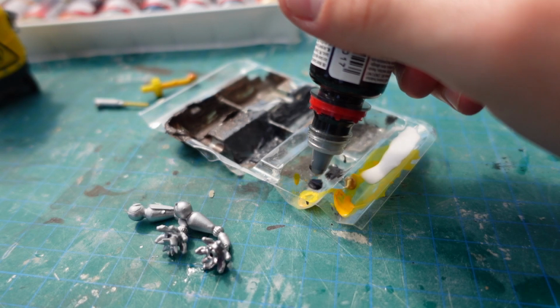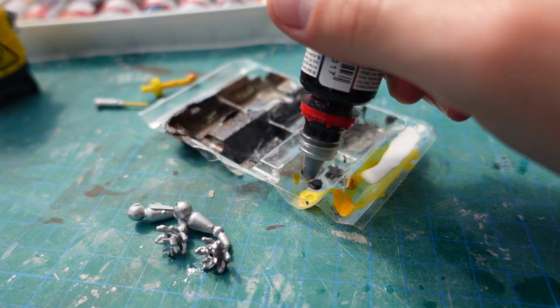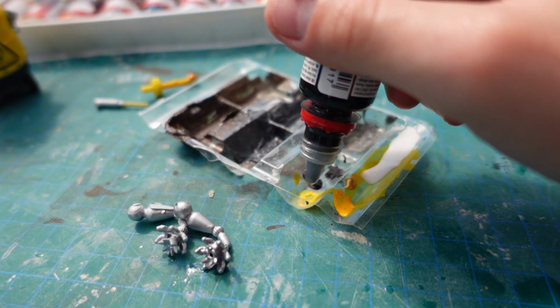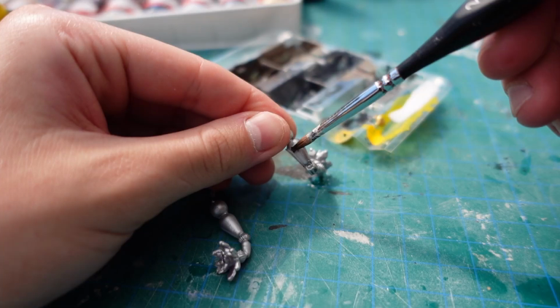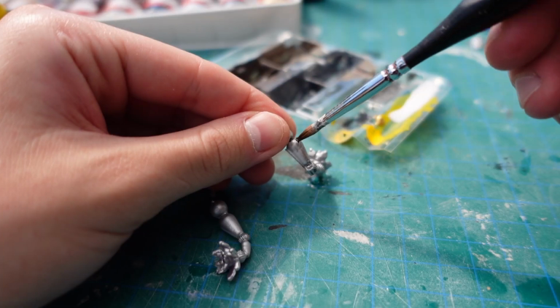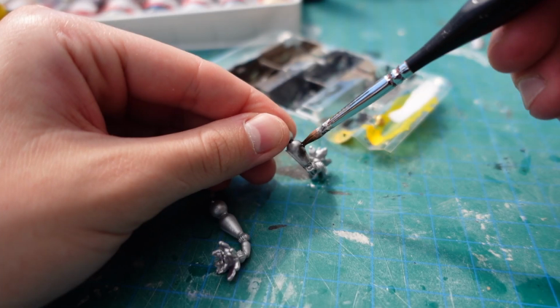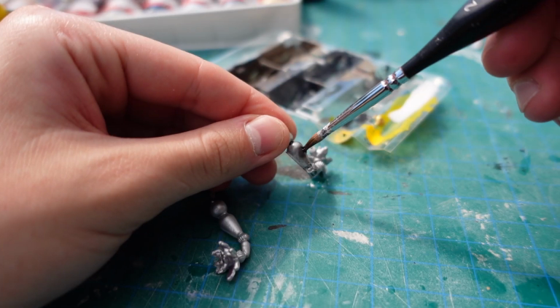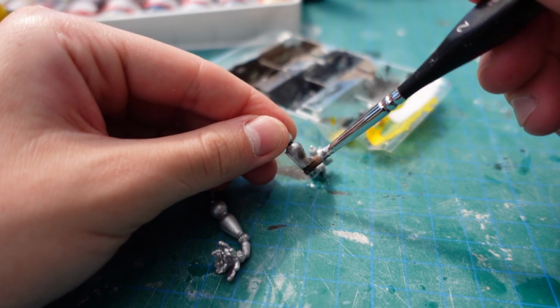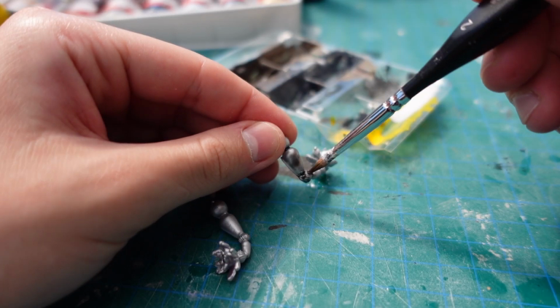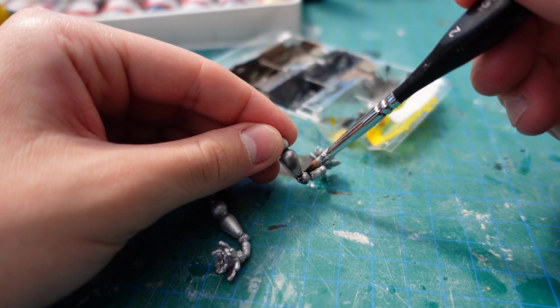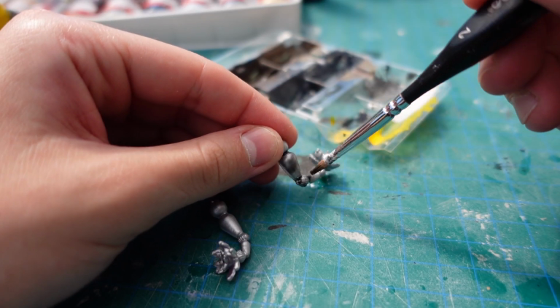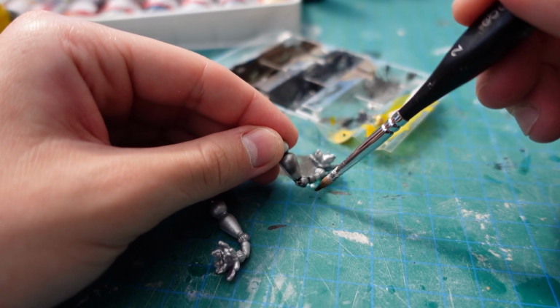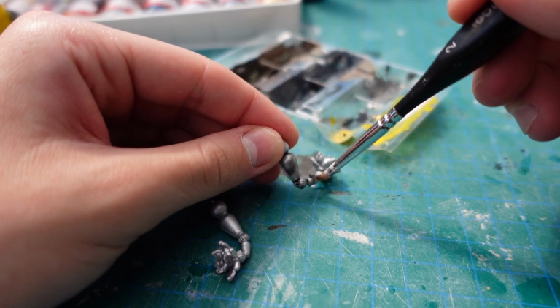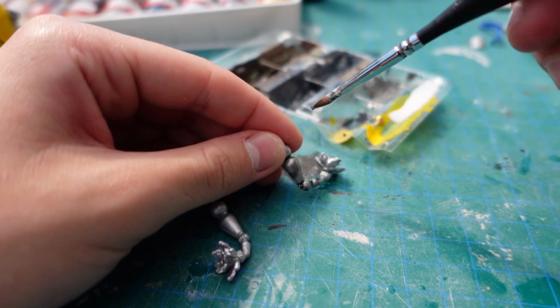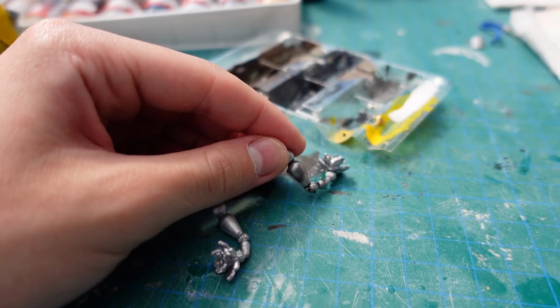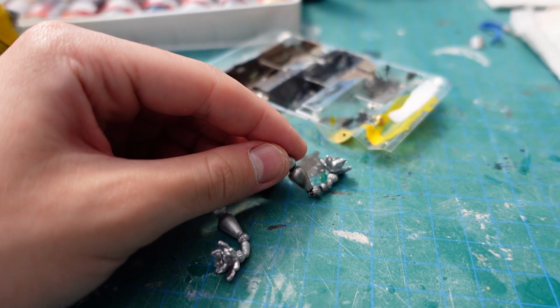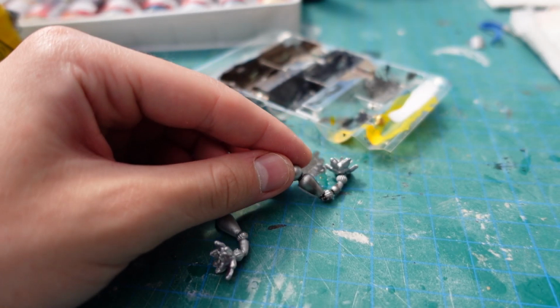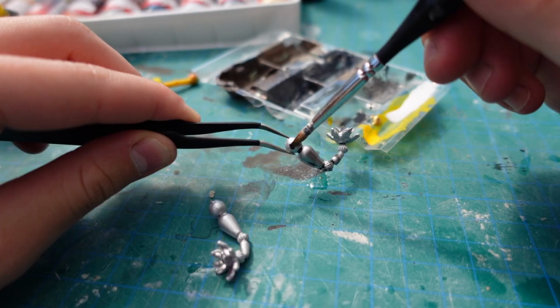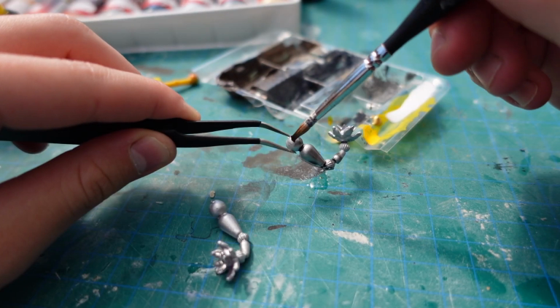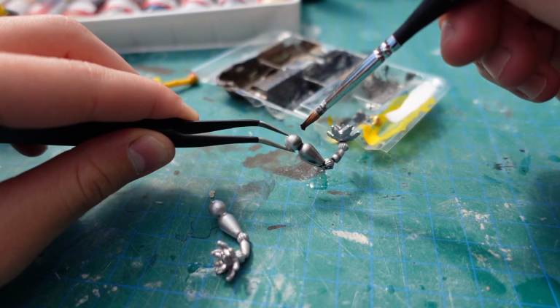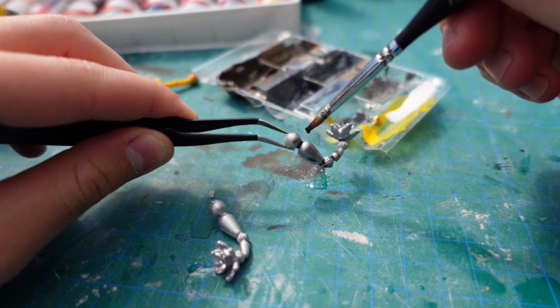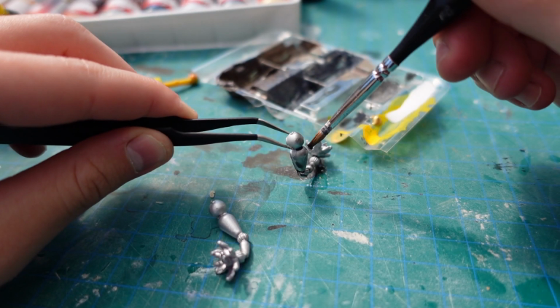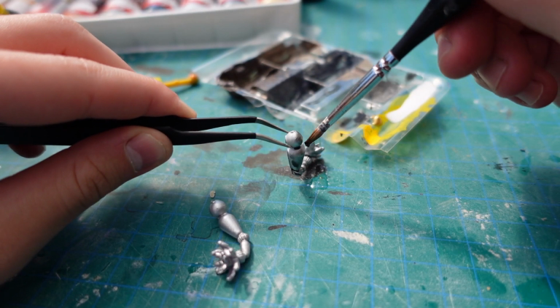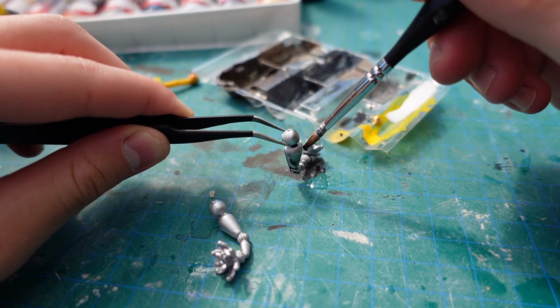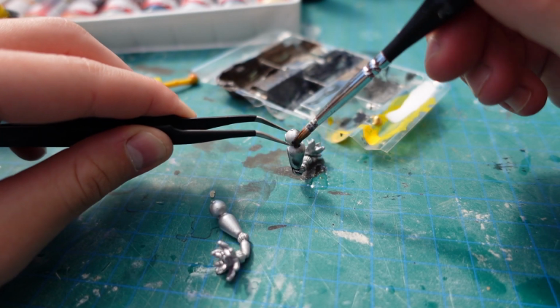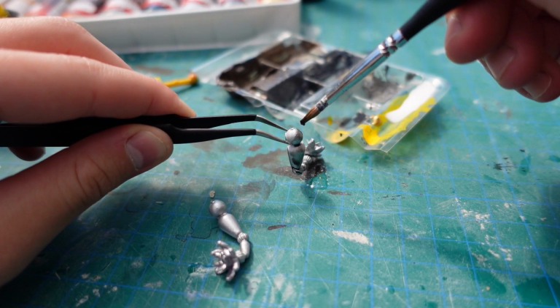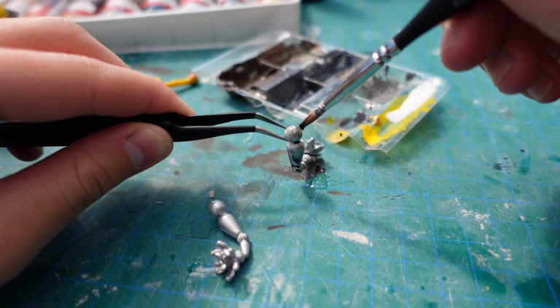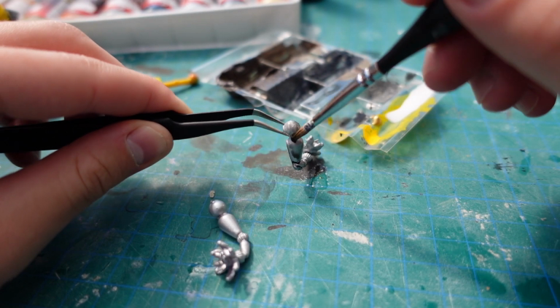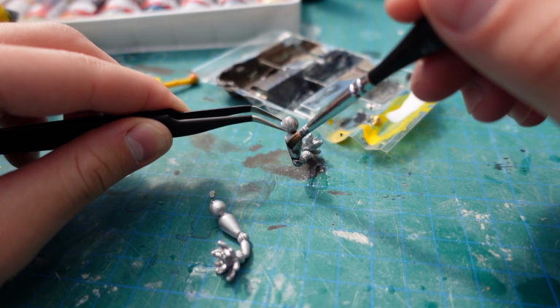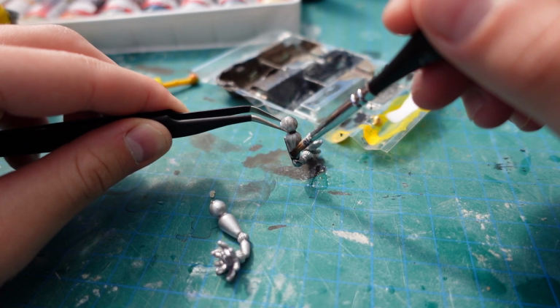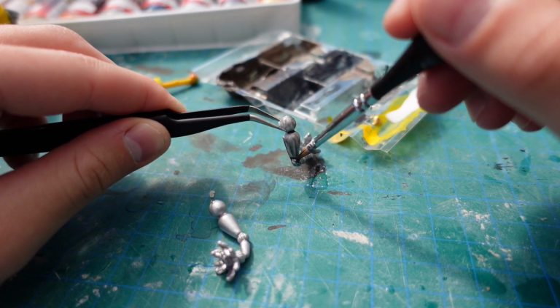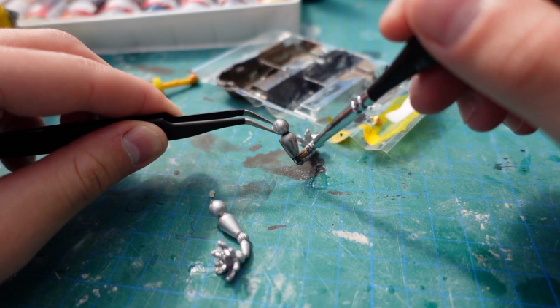I weathered the arms and painted the fuel tab, which then got glued on as well.